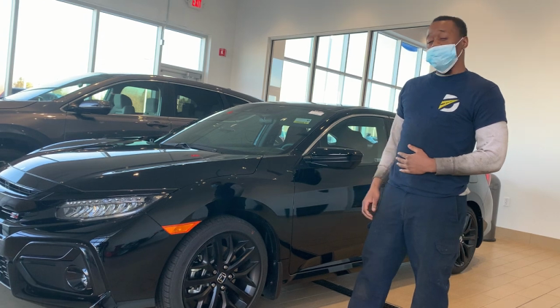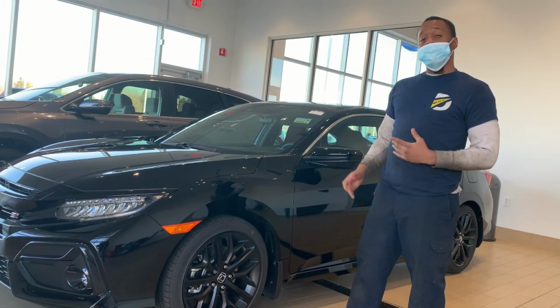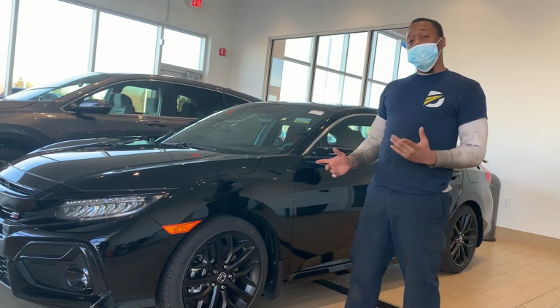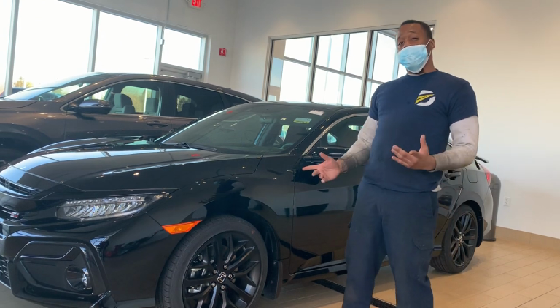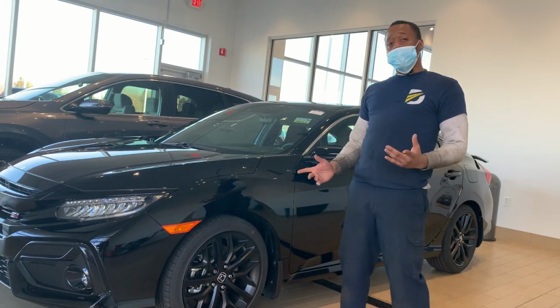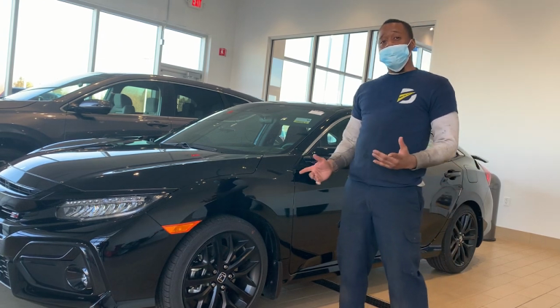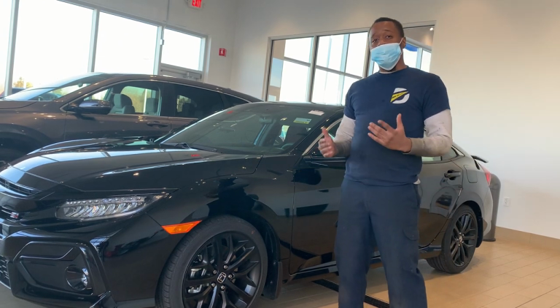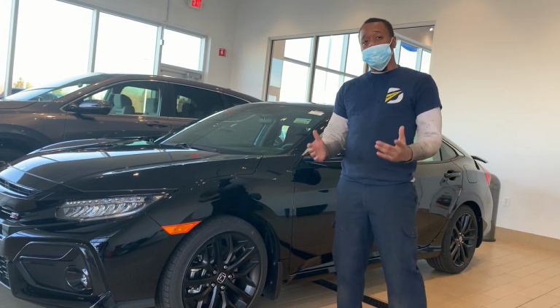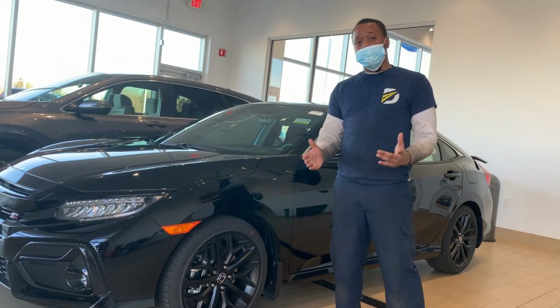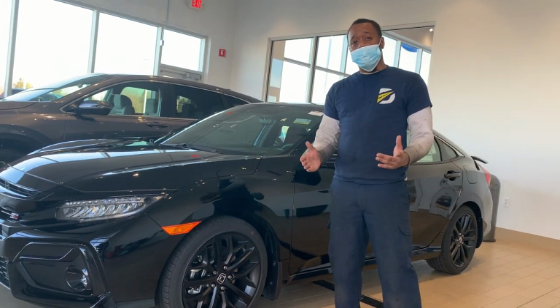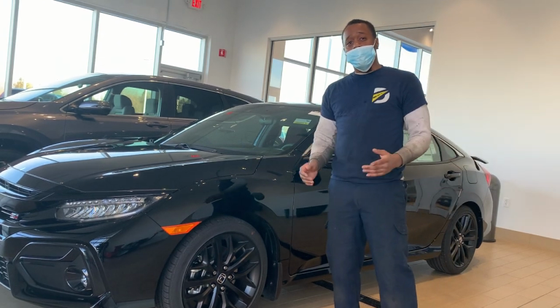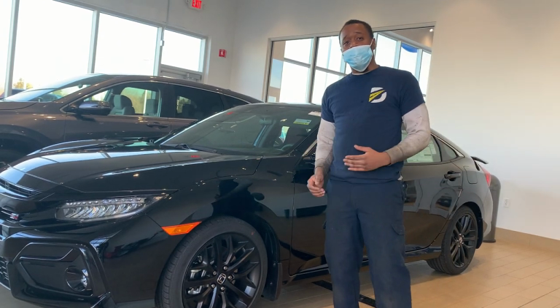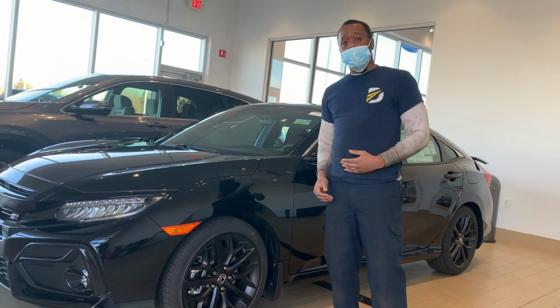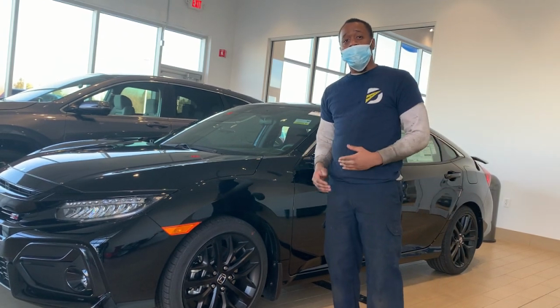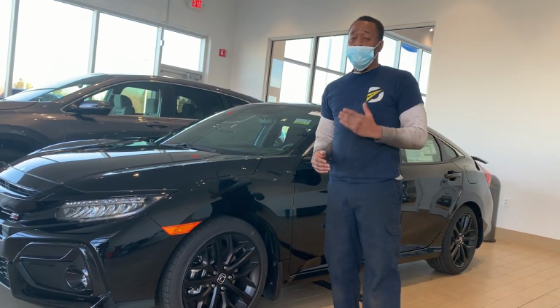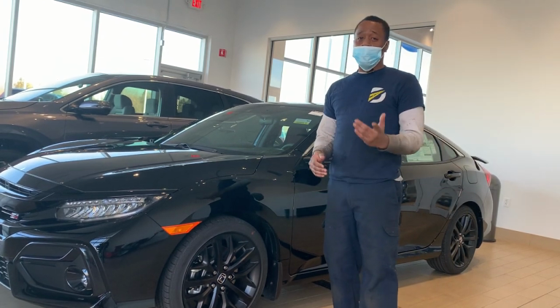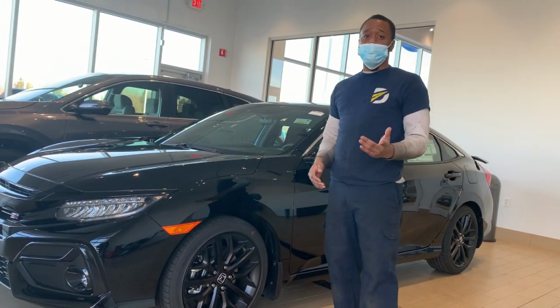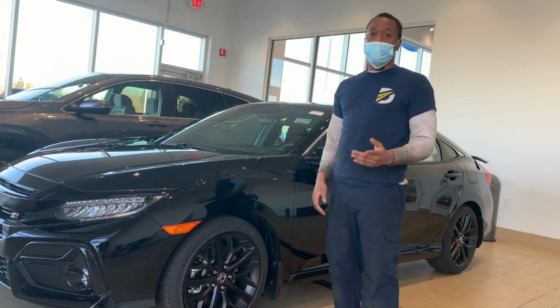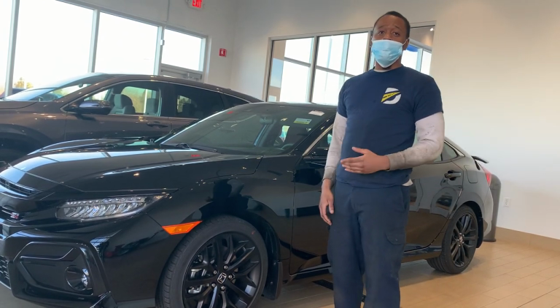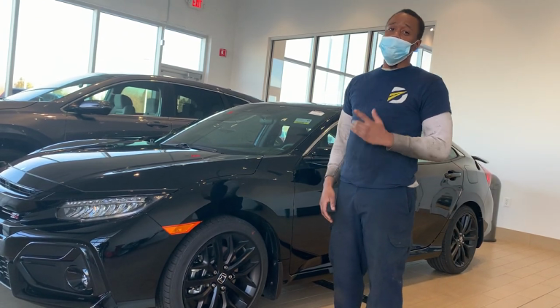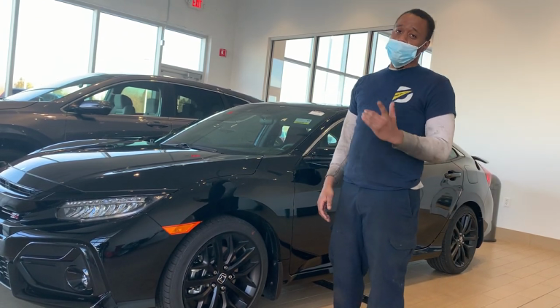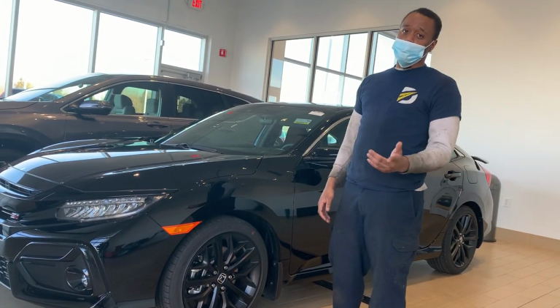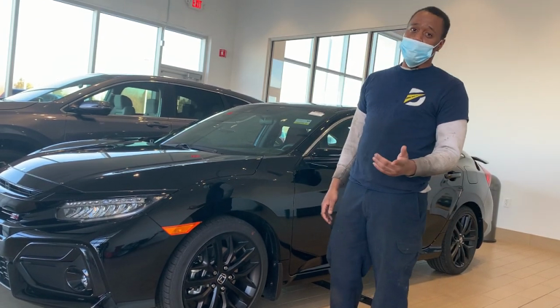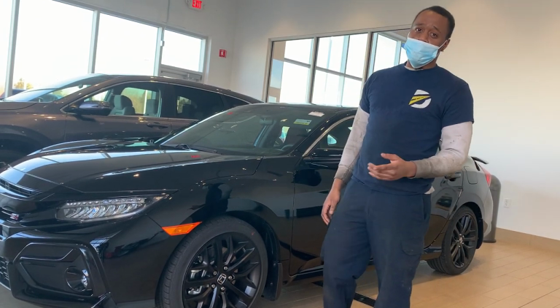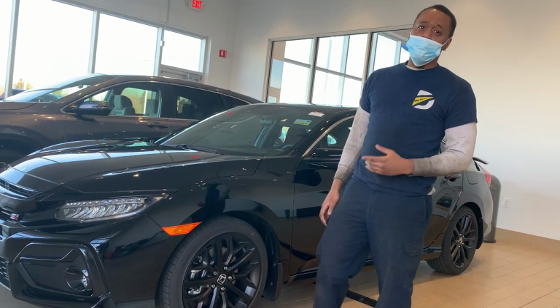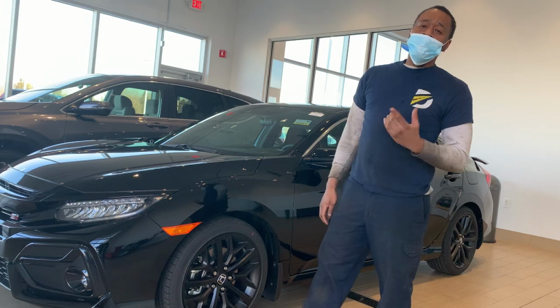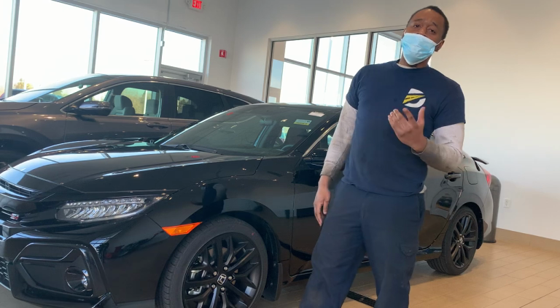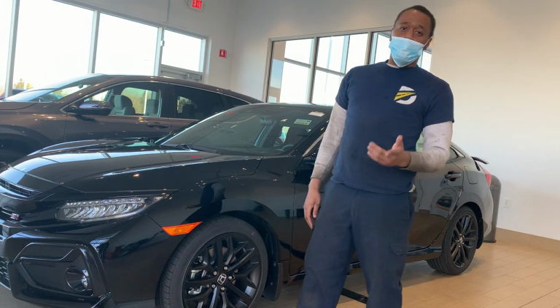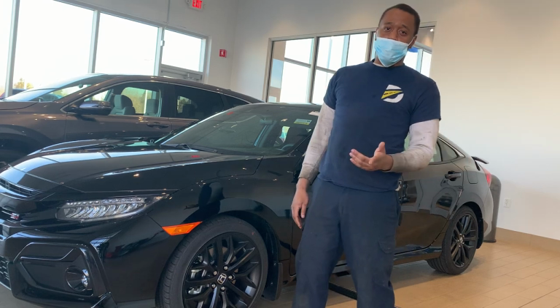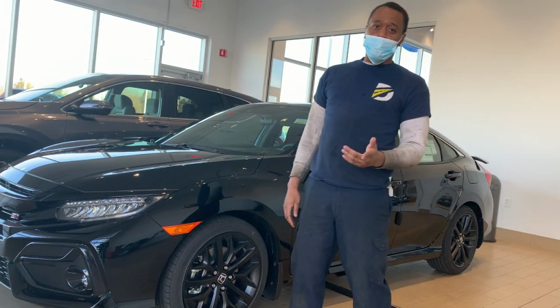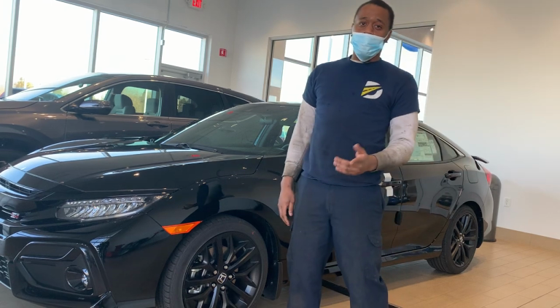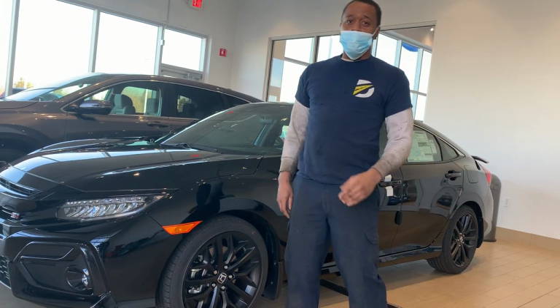If you have any questions, give Russ Derehanu Honda a call. We'll get you some quotes and we can get you serviced before you hit that road.